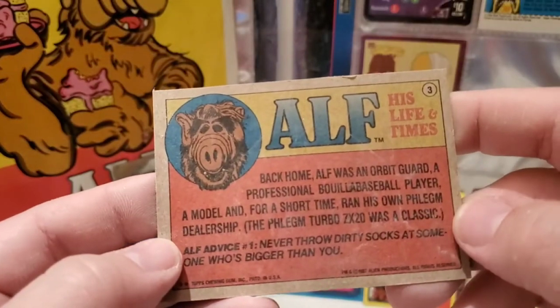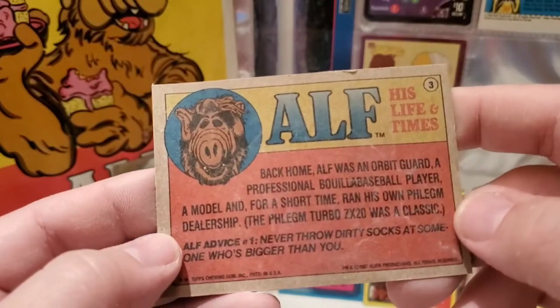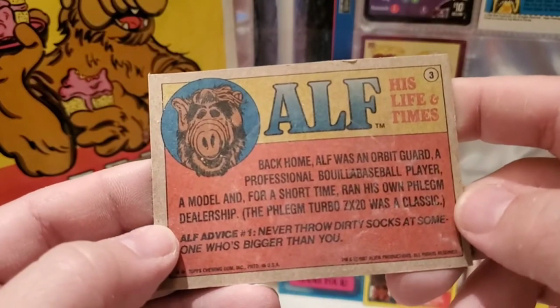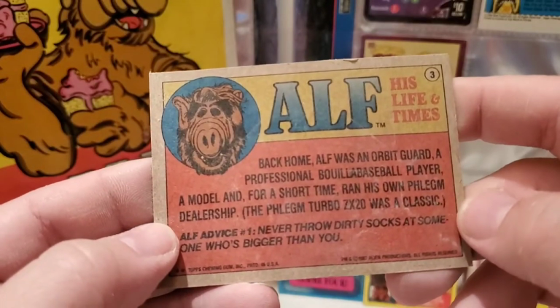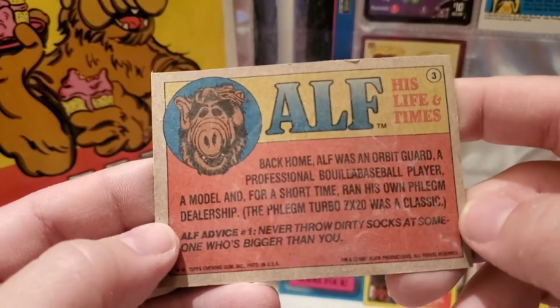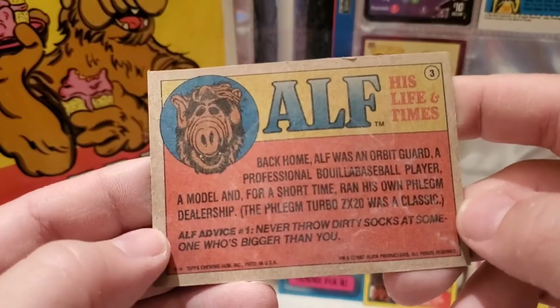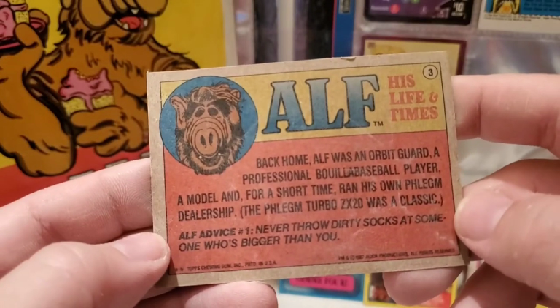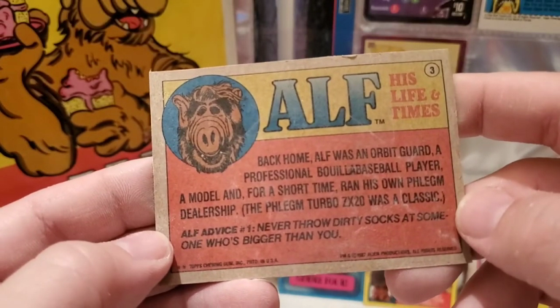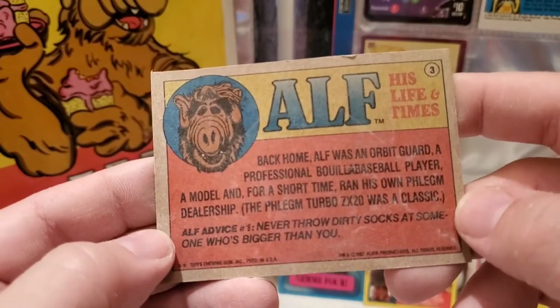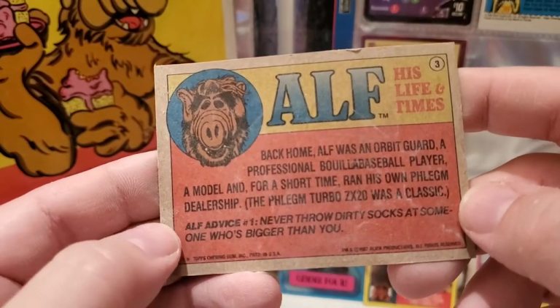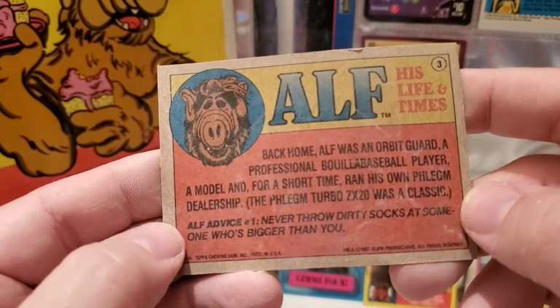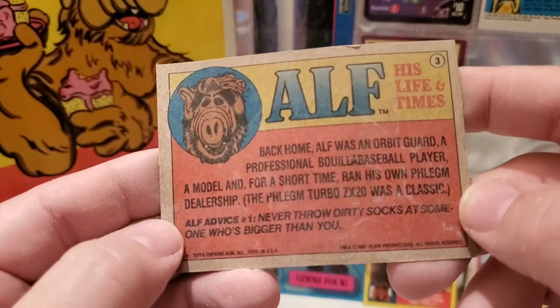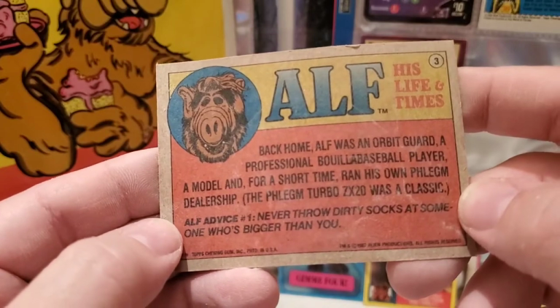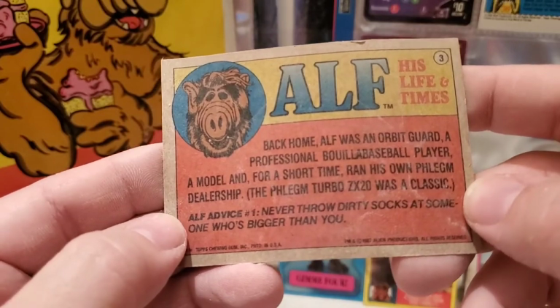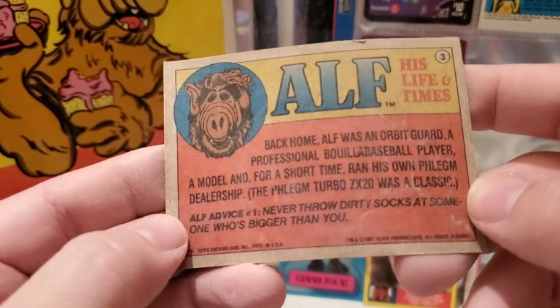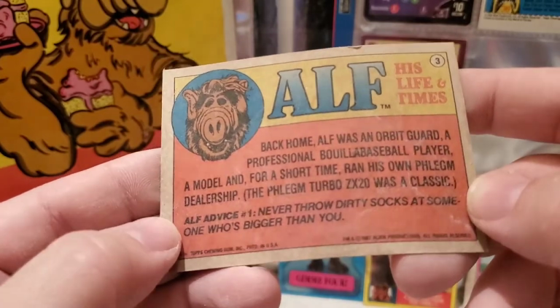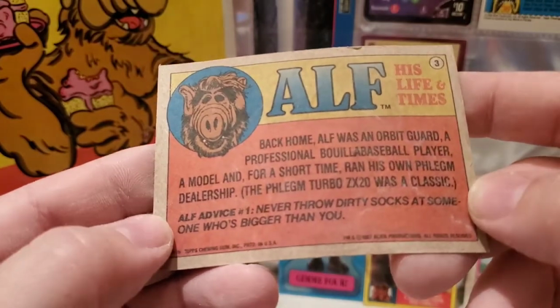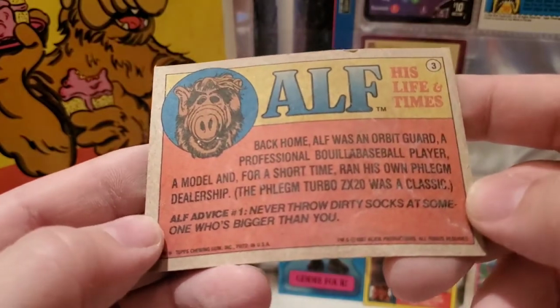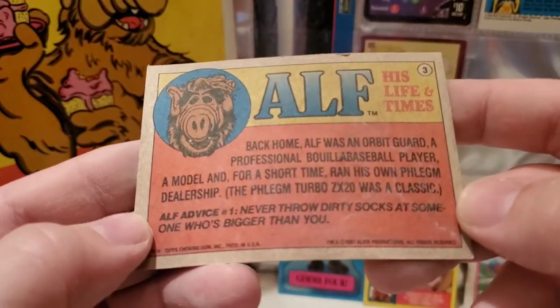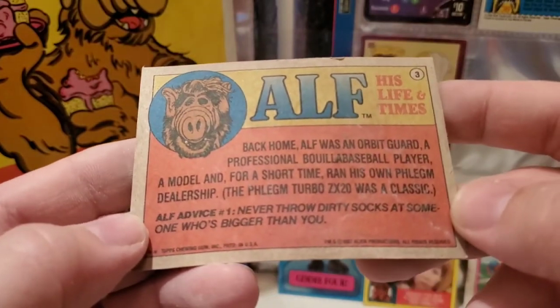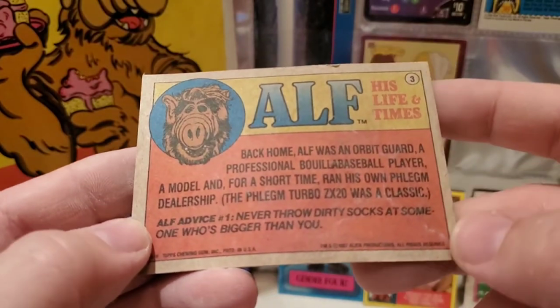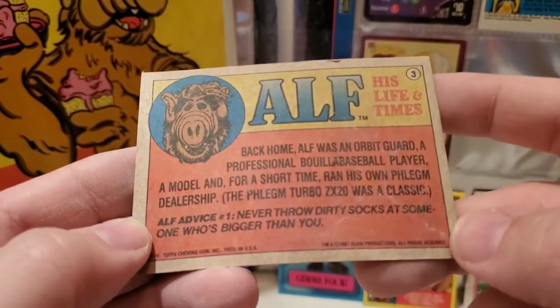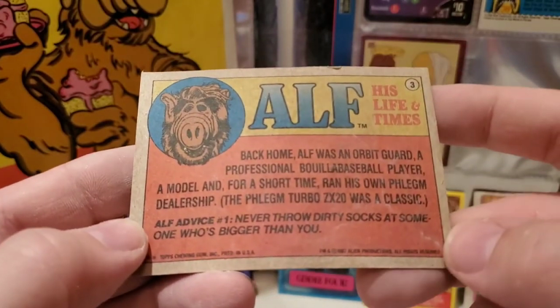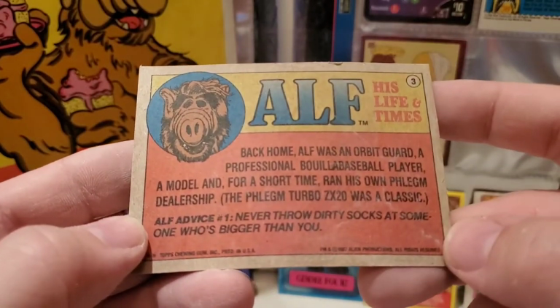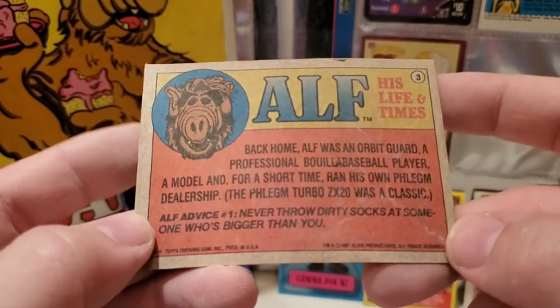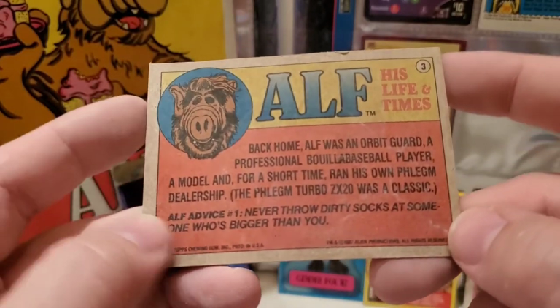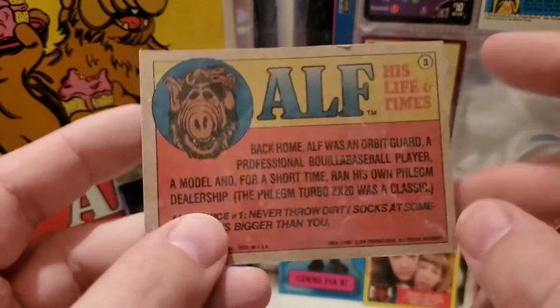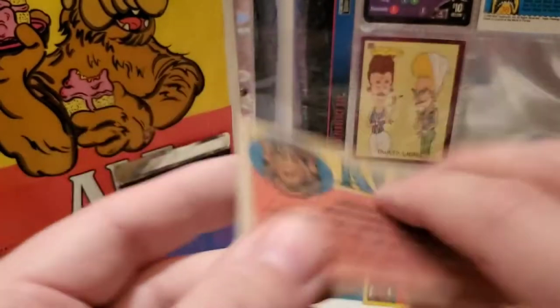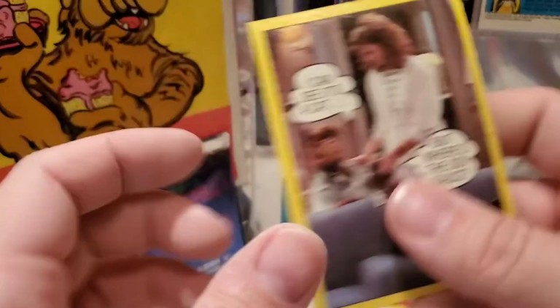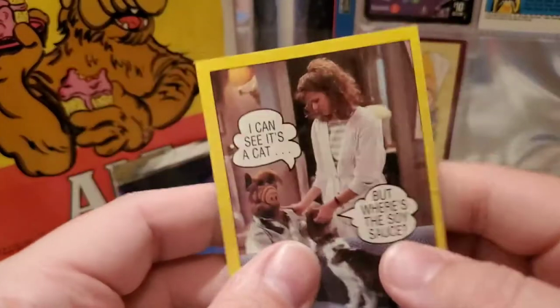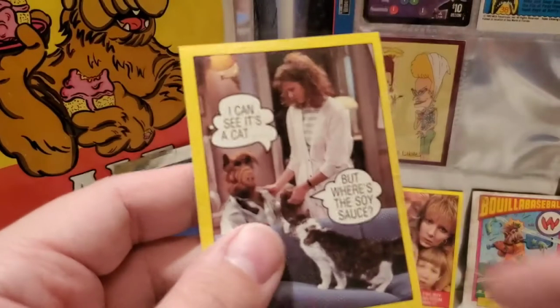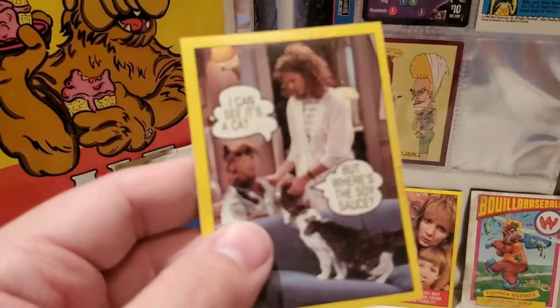One card says: 'Smile when you call me repulsive.' Melmac holiday fact: 'During the holiday season, Melmacians dress up as vegetables and dance with their neighbor's pets.' Another card features Lynn, the daughter. ALF advice: 'Never throw dirty socks at someone who's bigger than you.'